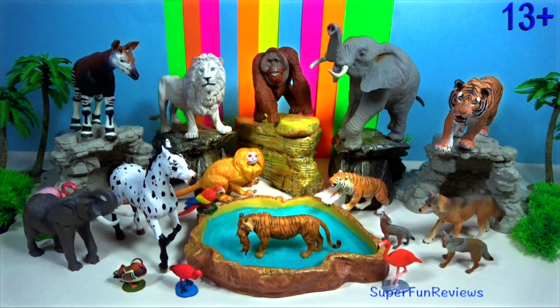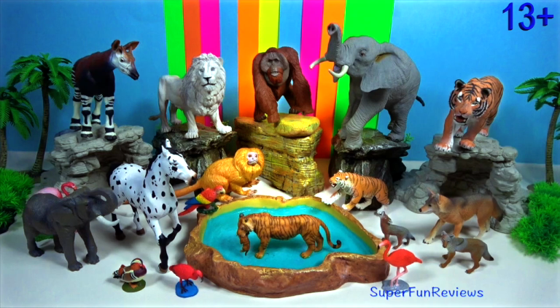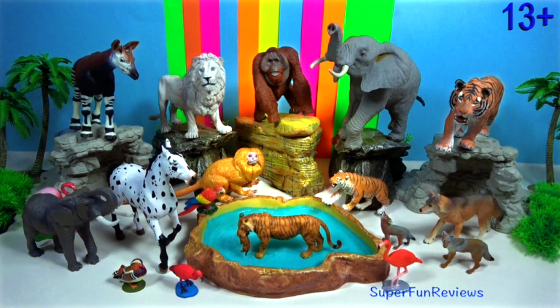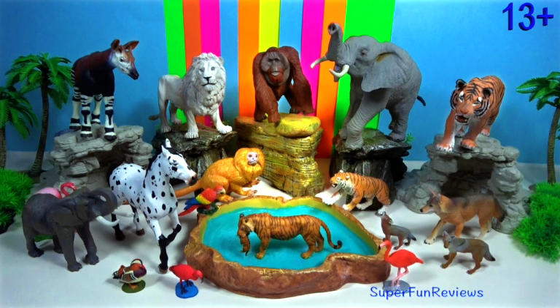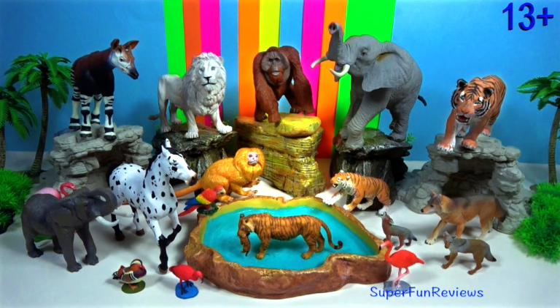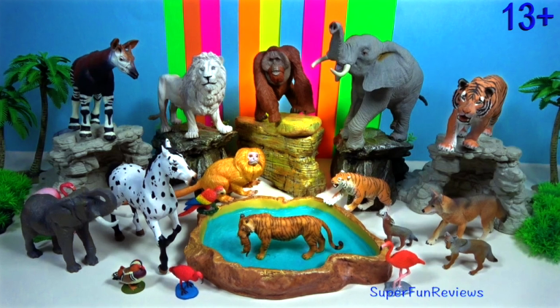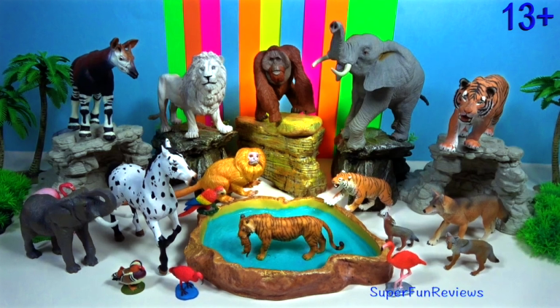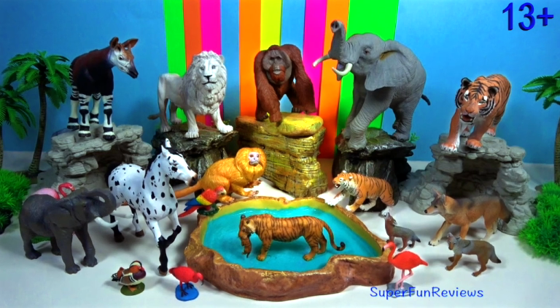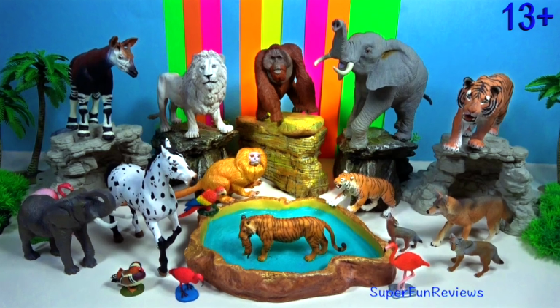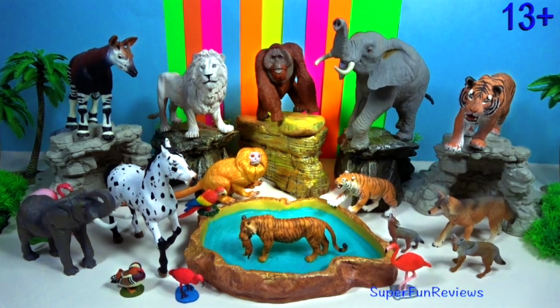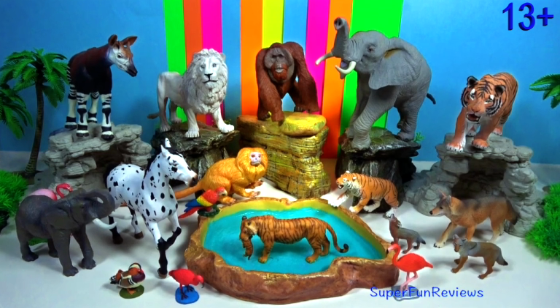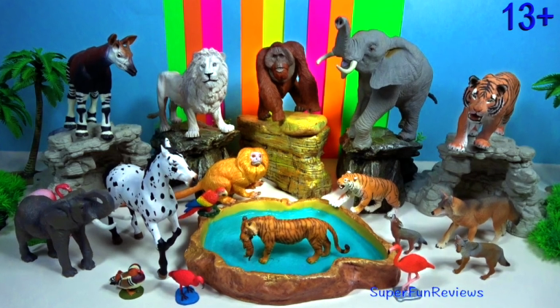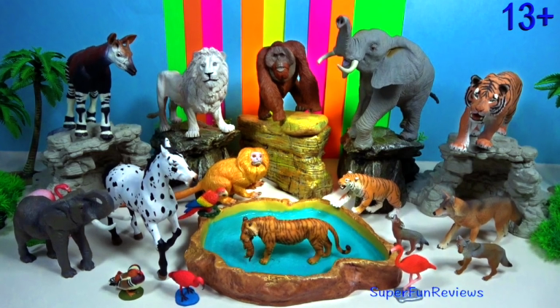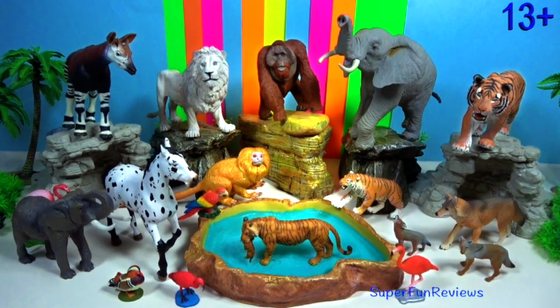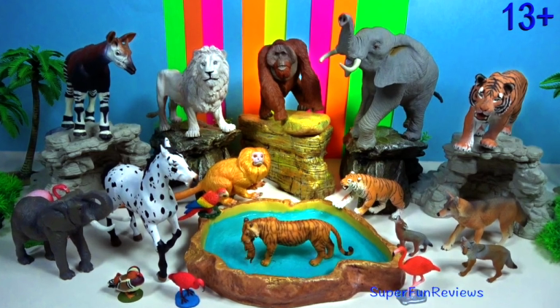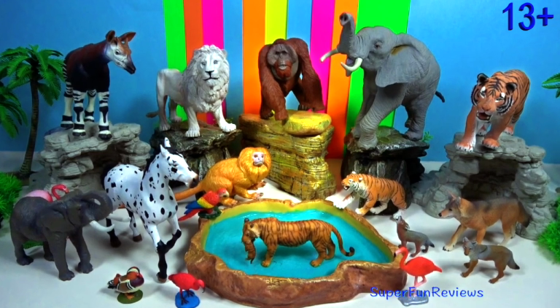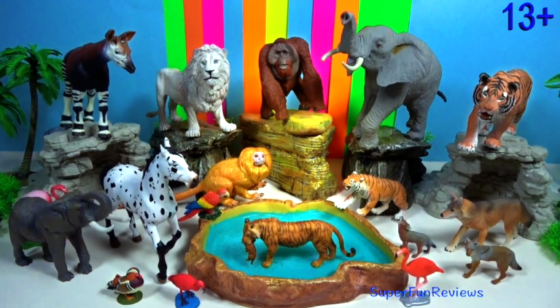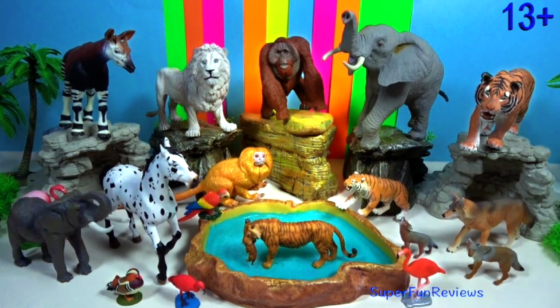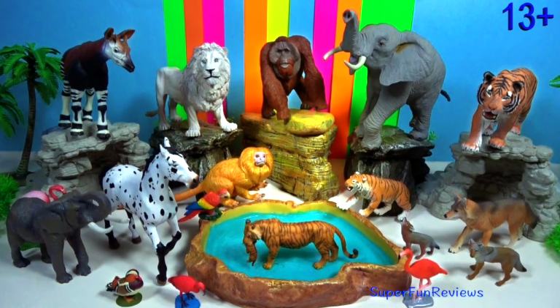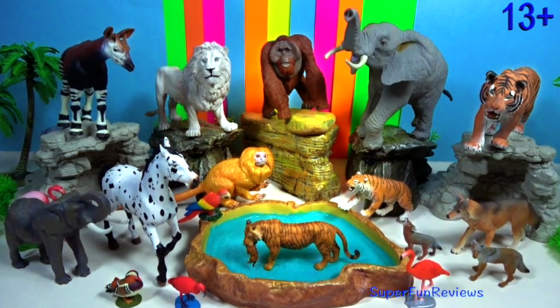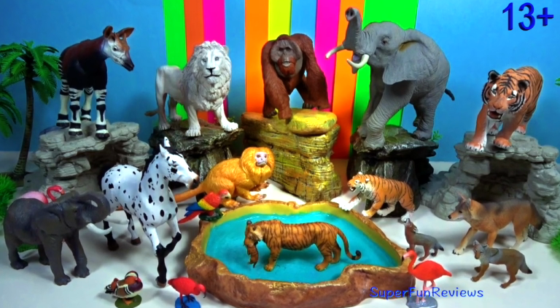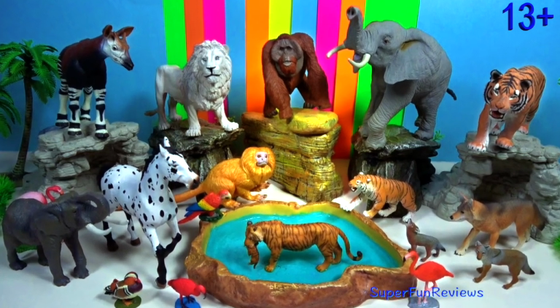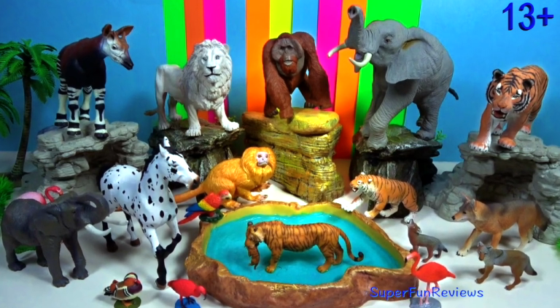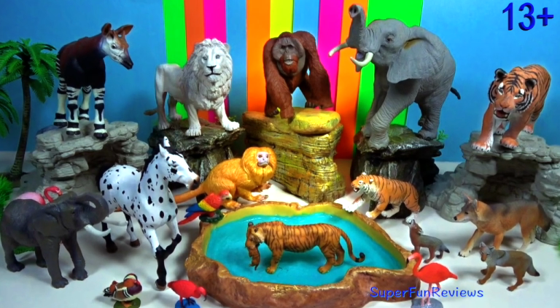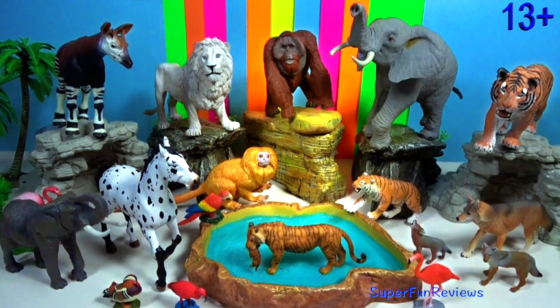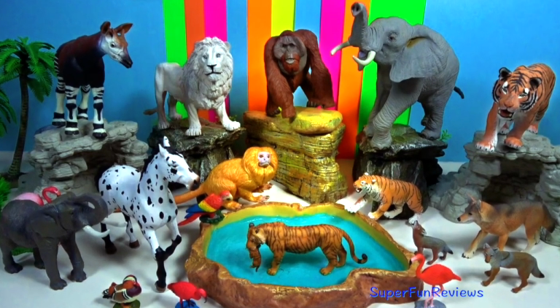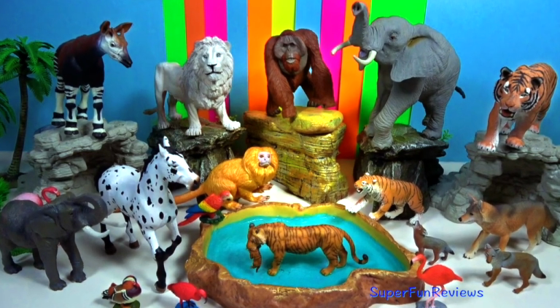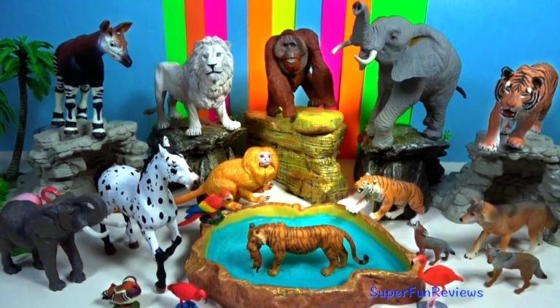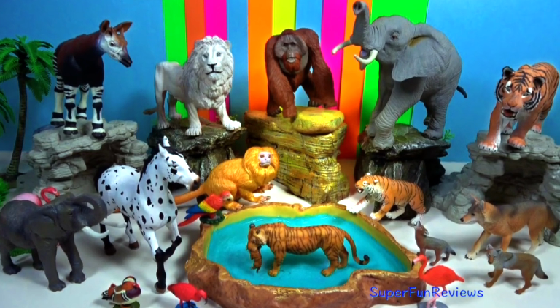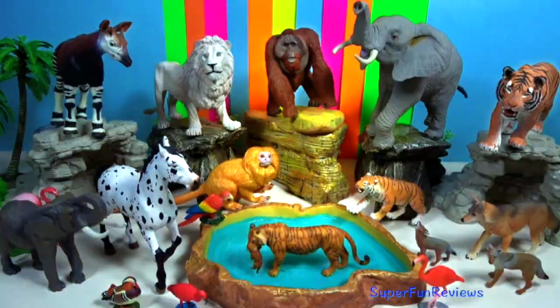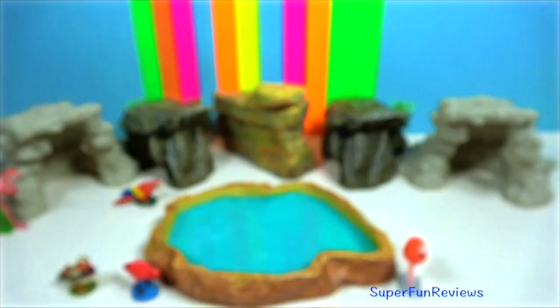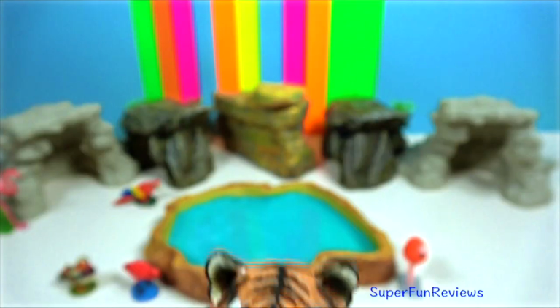Hey guys, it's Kerri. Lots of amazing animals.